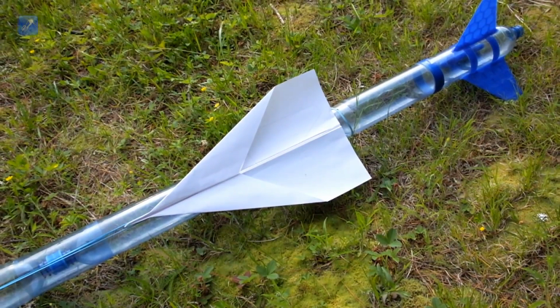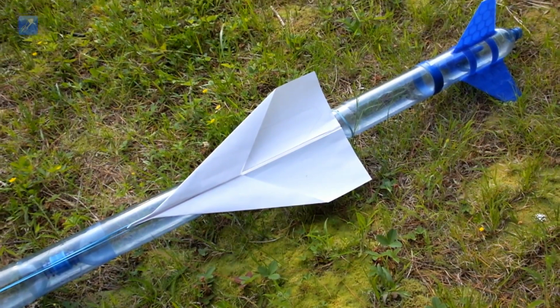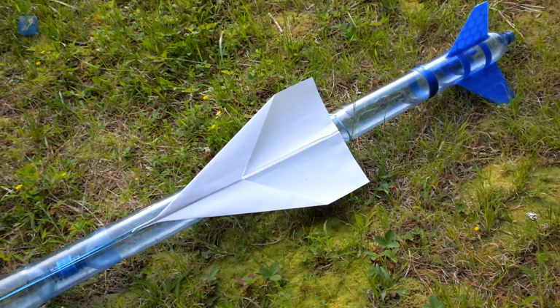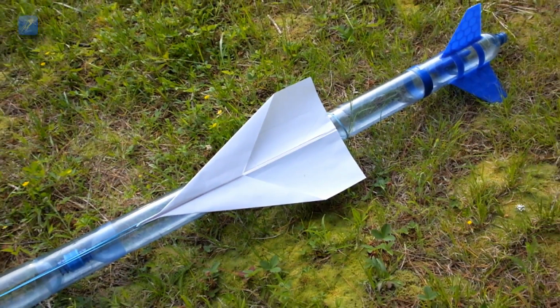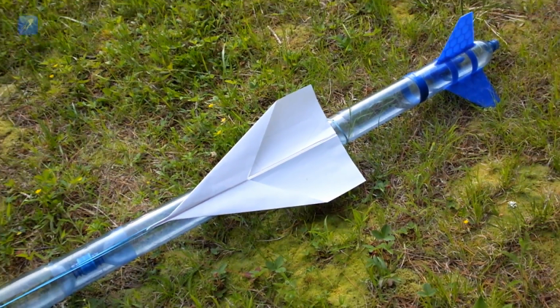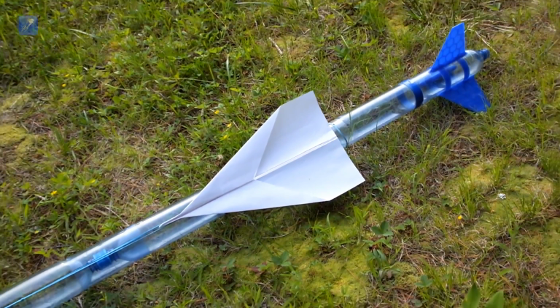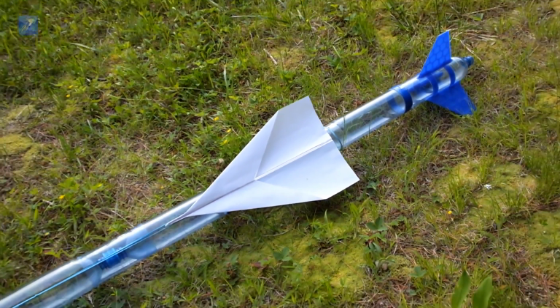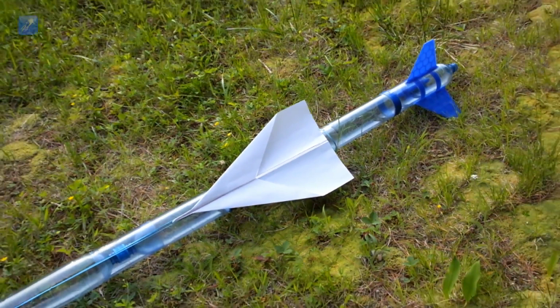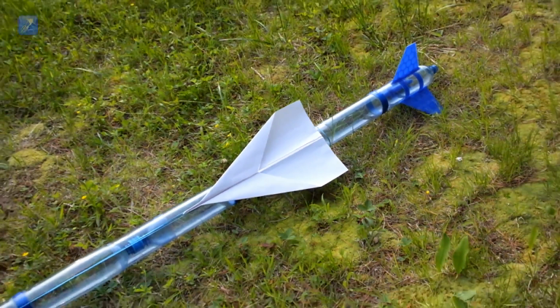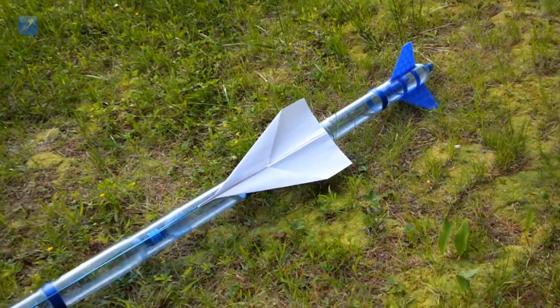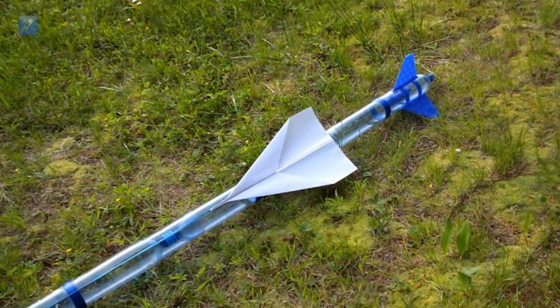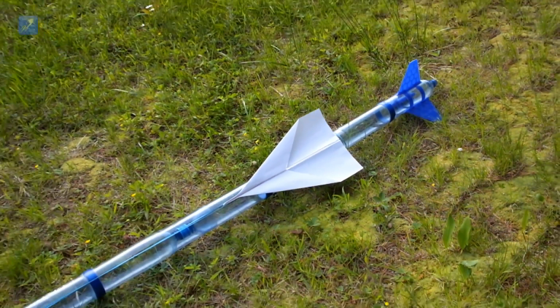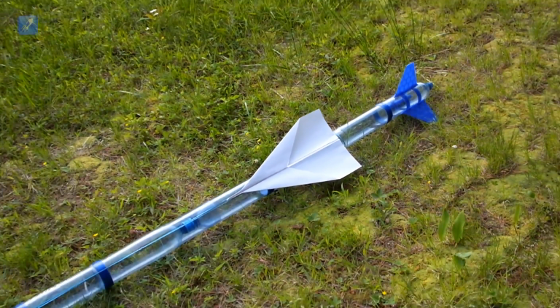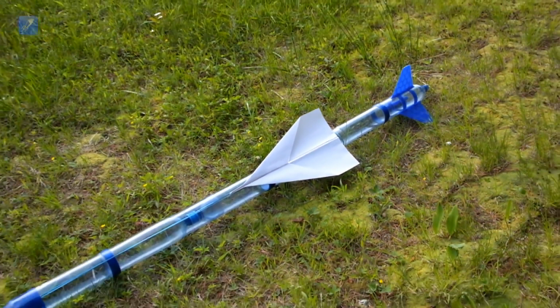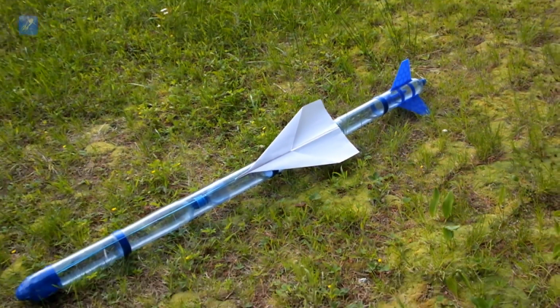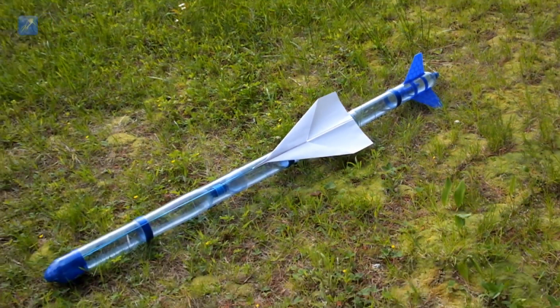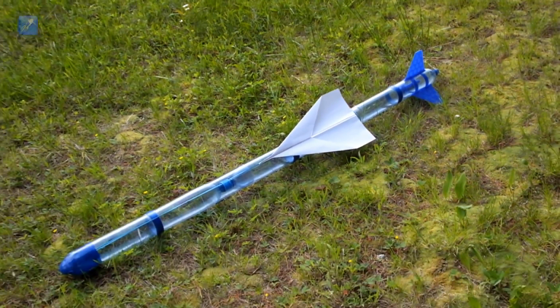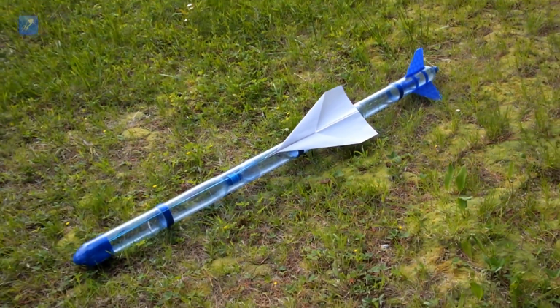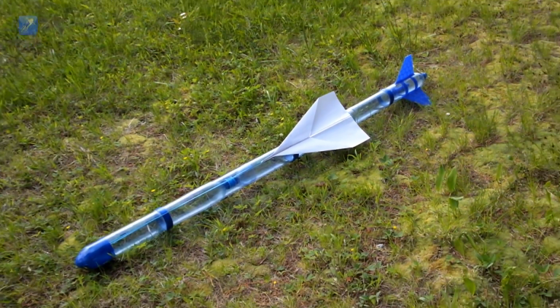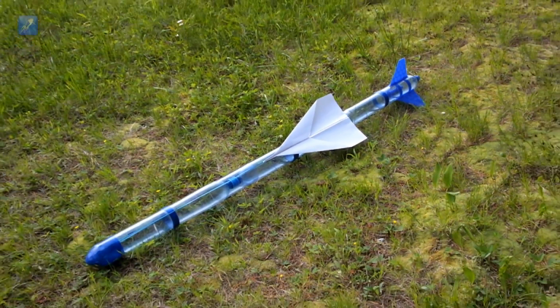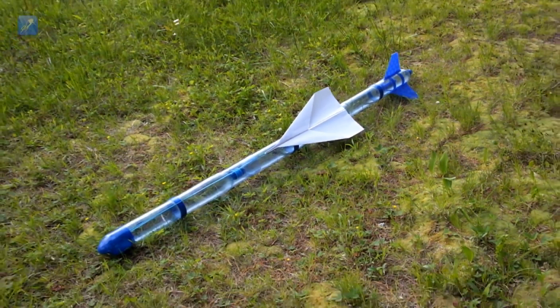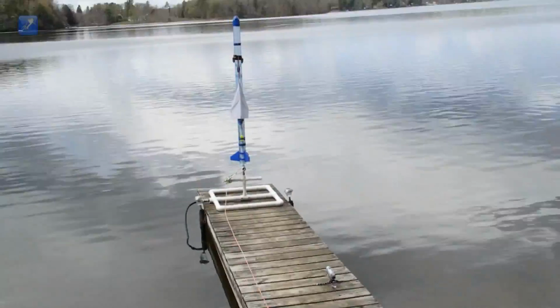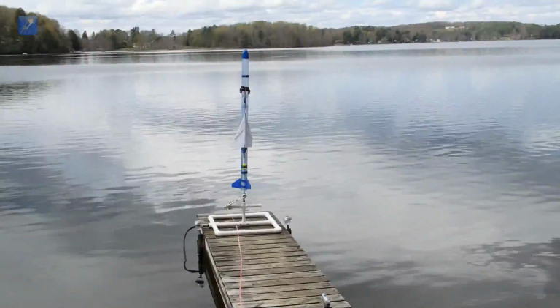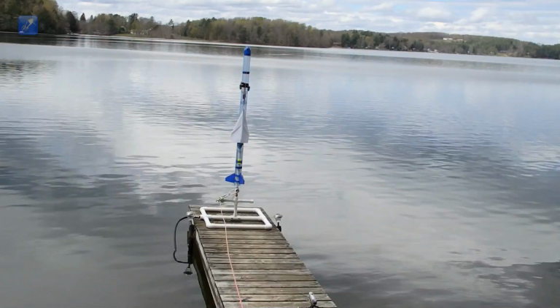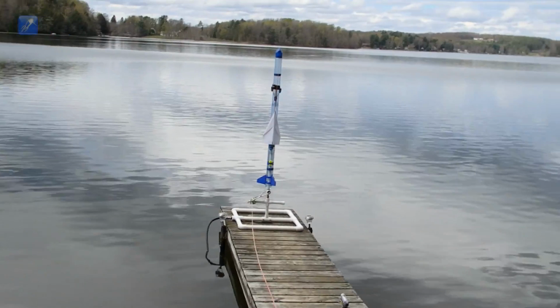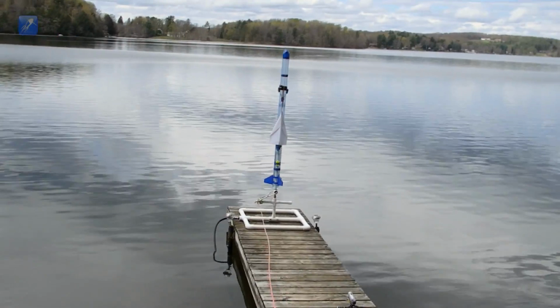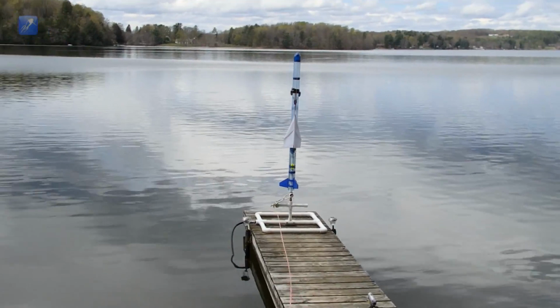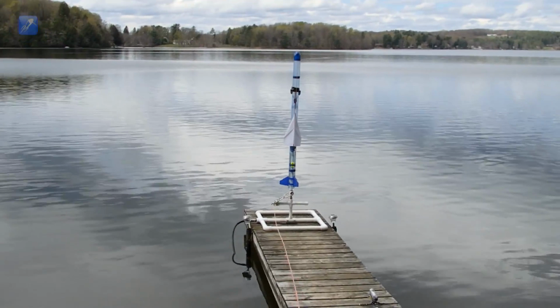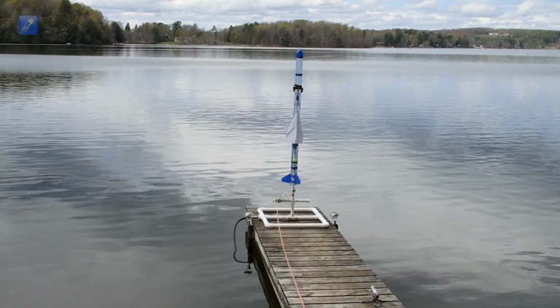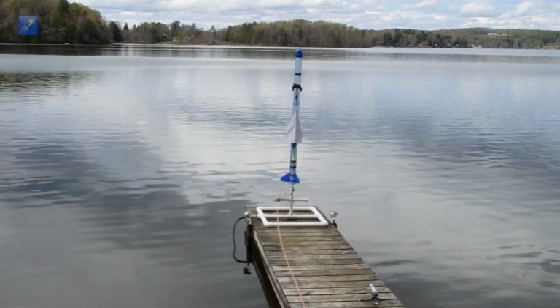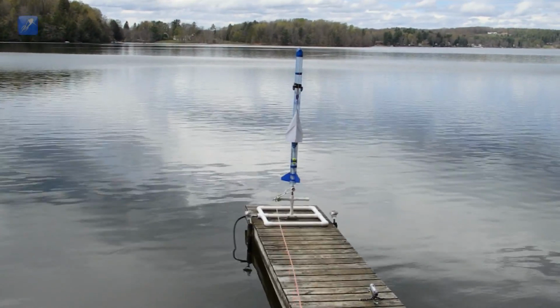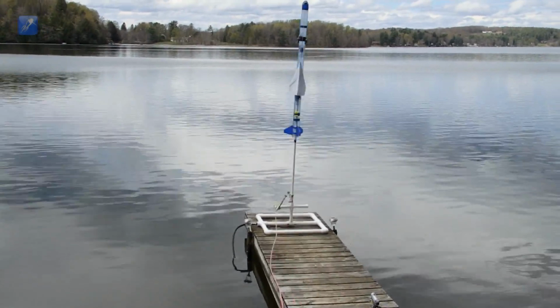Hey everyone, welcome back to US Water Rockets for the conclusion of our Water Rocket Boosted Glider Experiment.